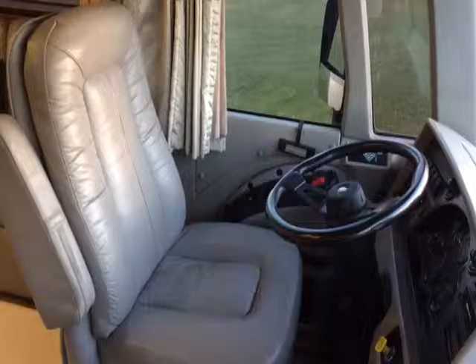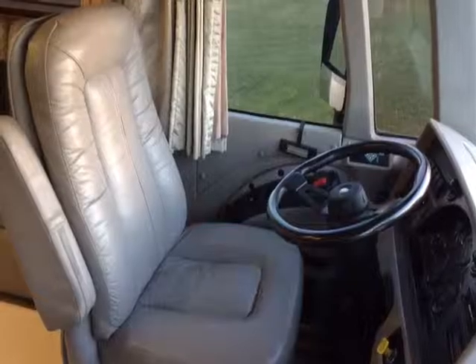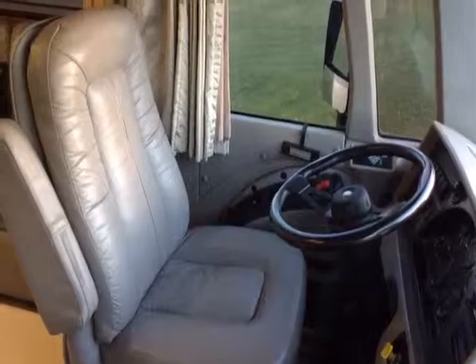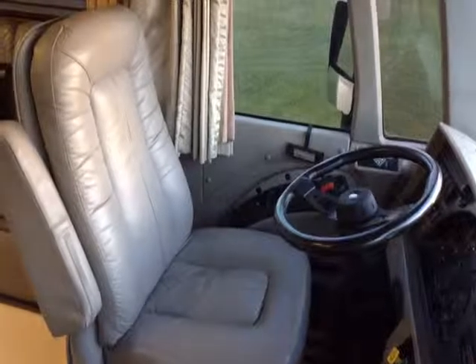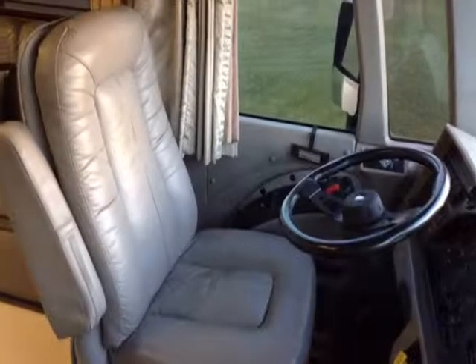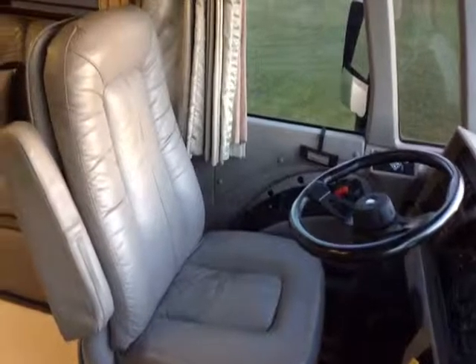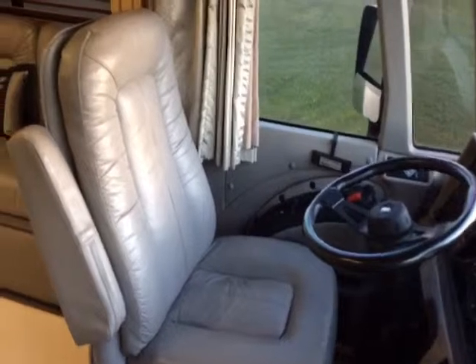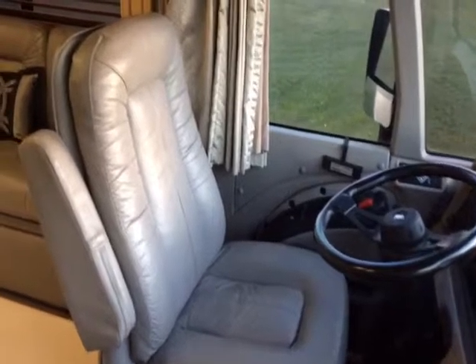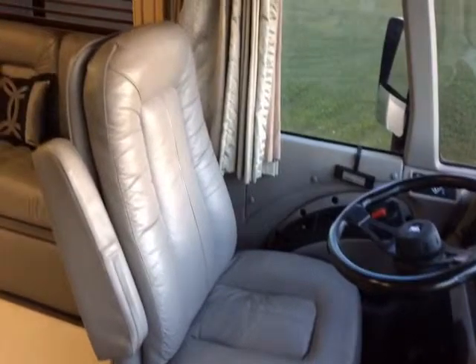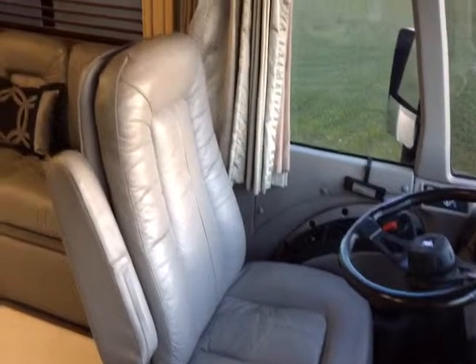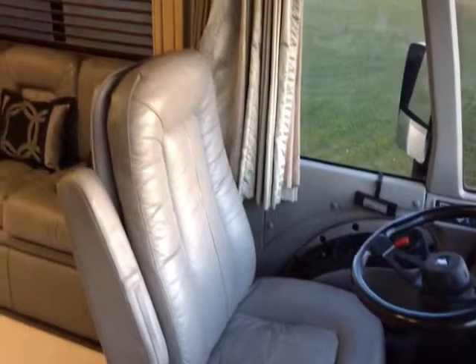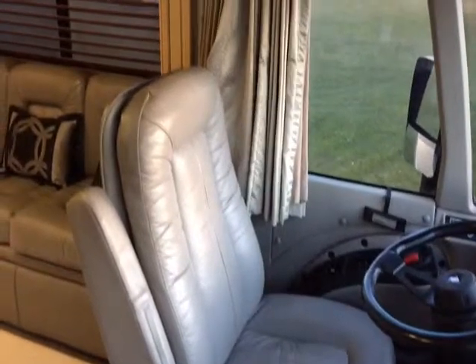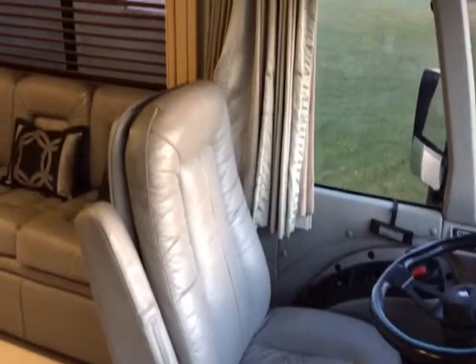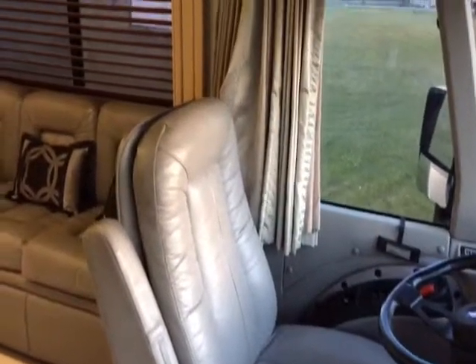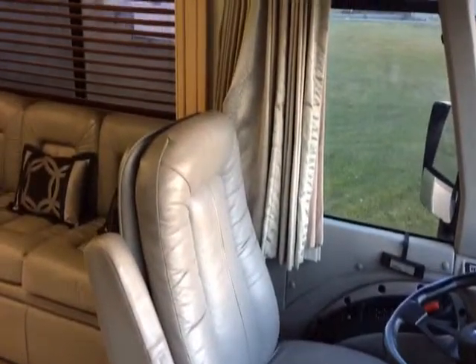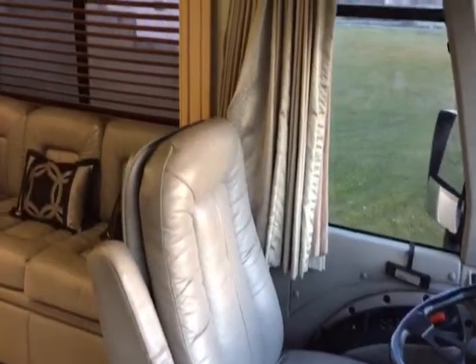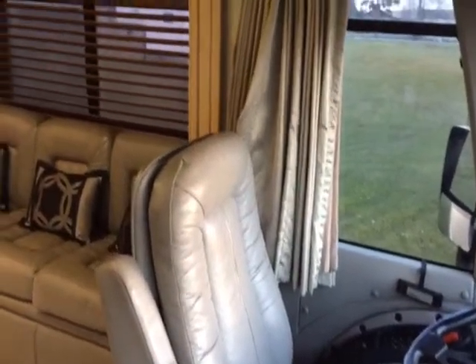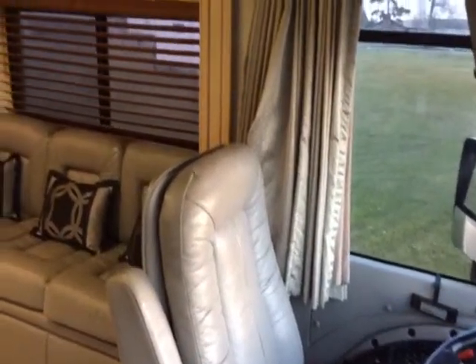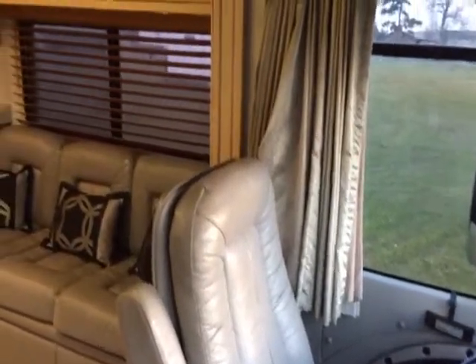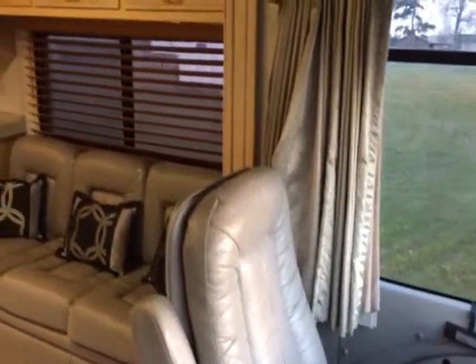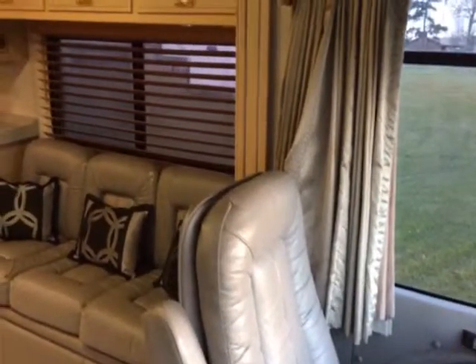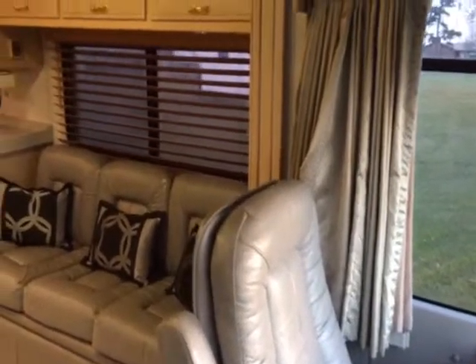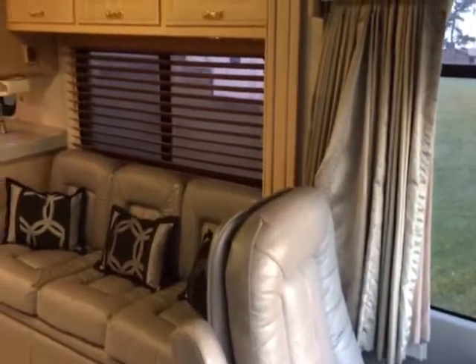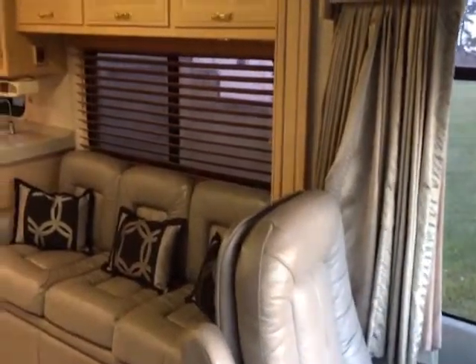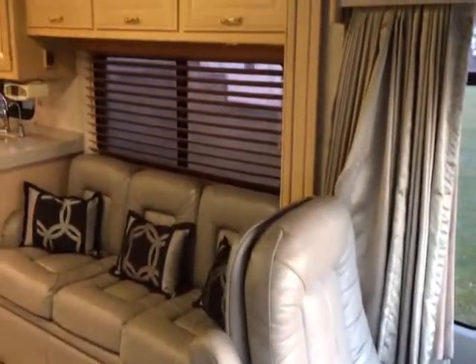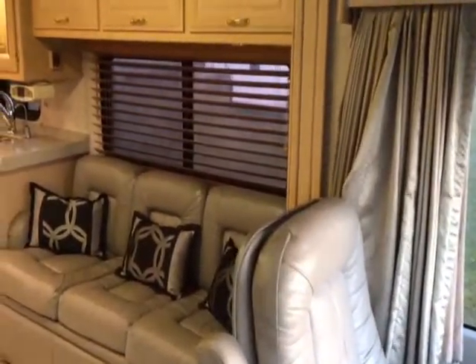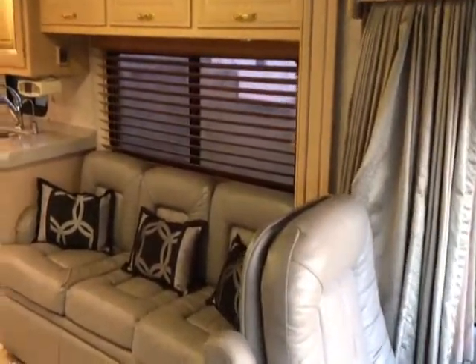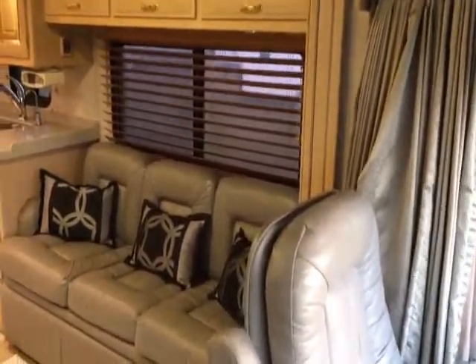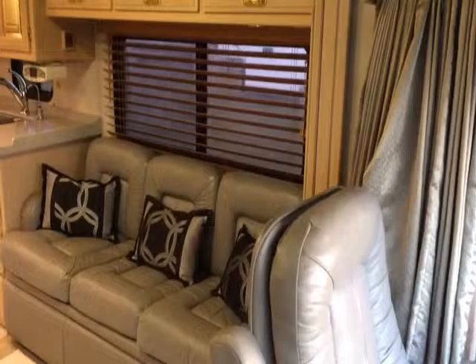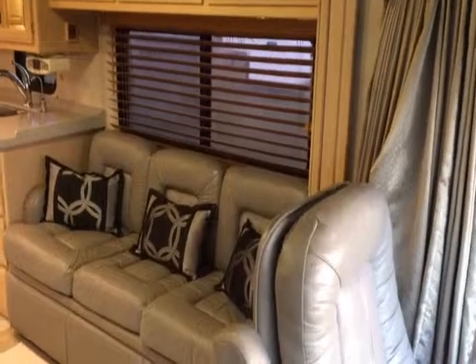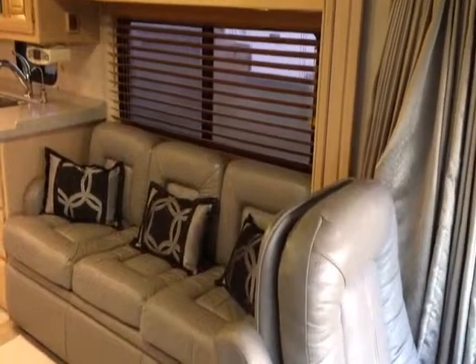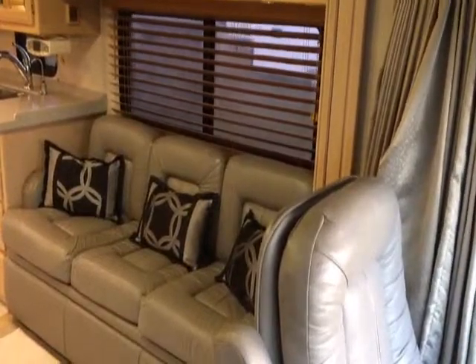Hey ladies, I'm going to do a walkthrough video on this 1999 model Fleetwood American Eagle Motorhome.